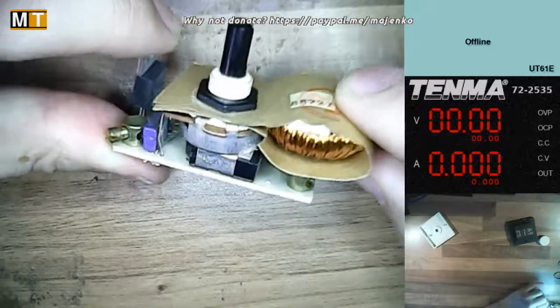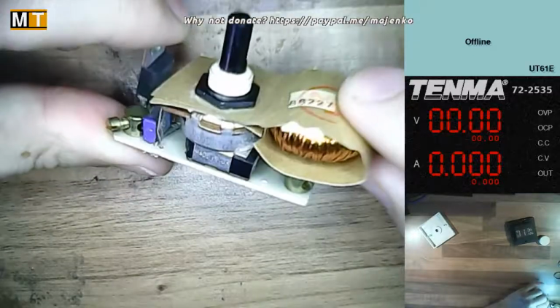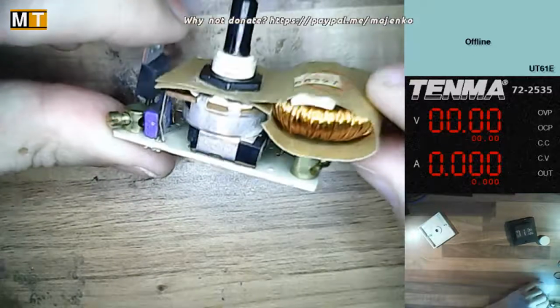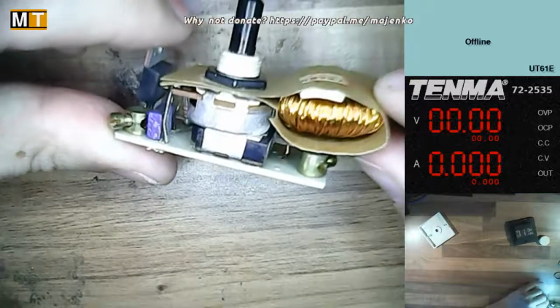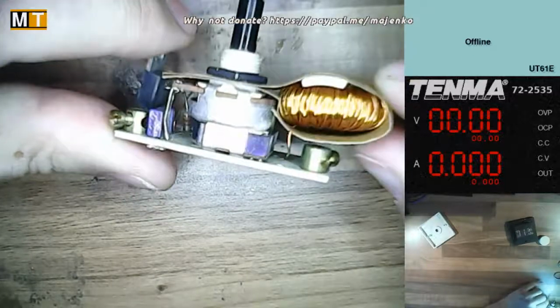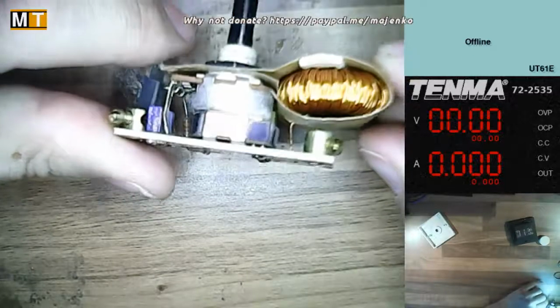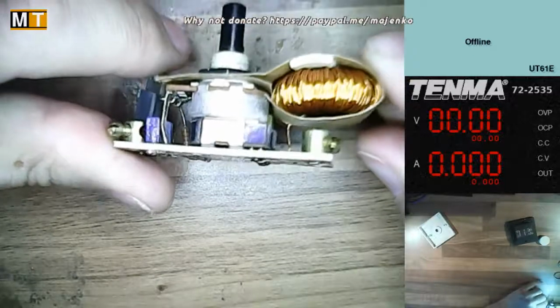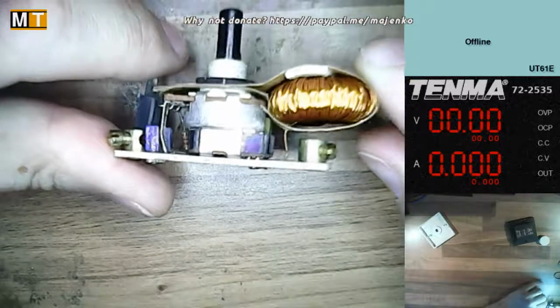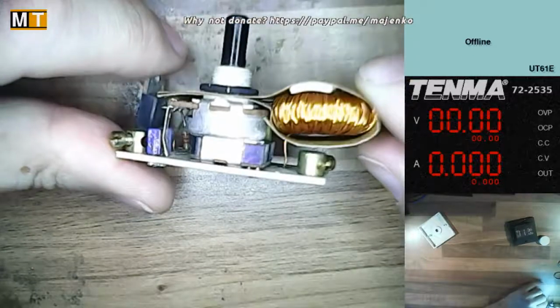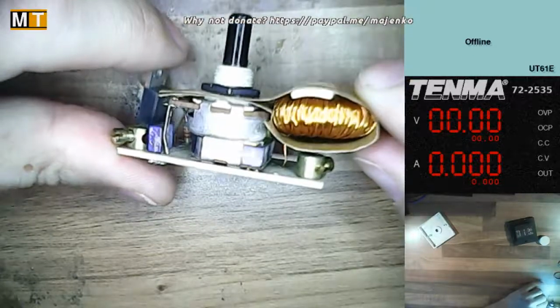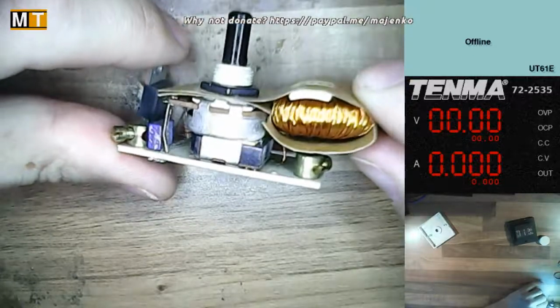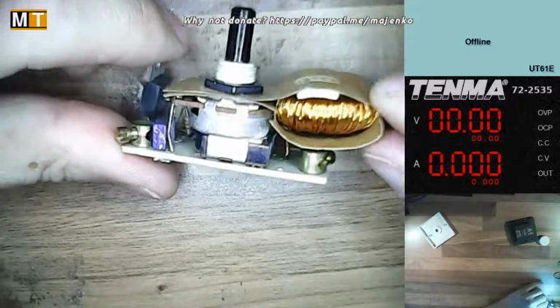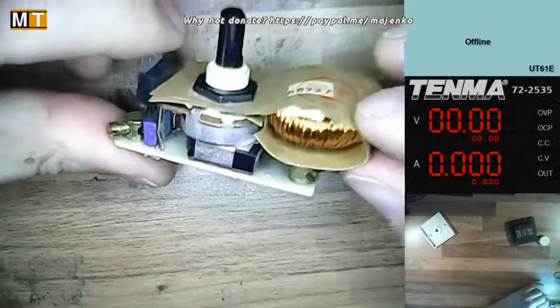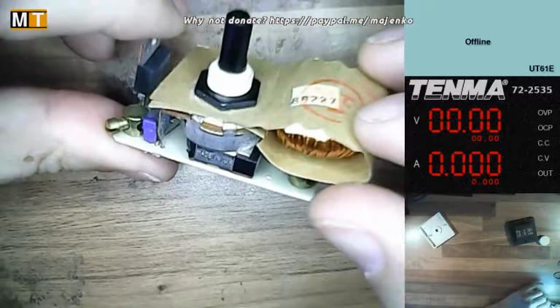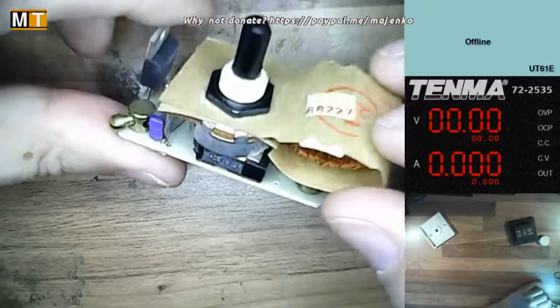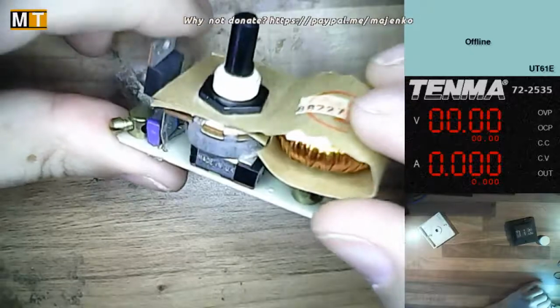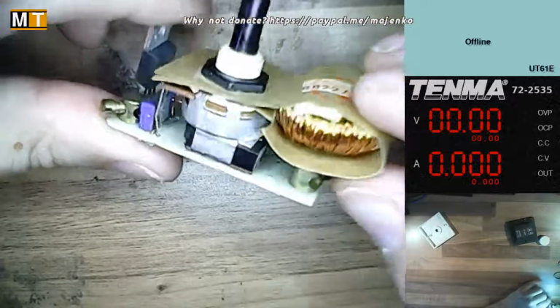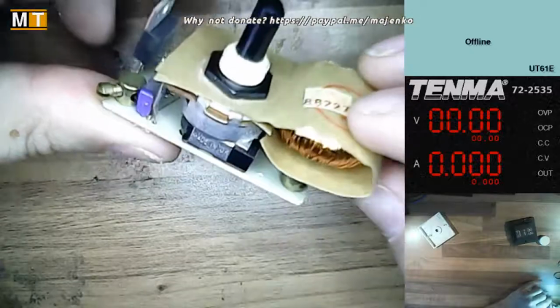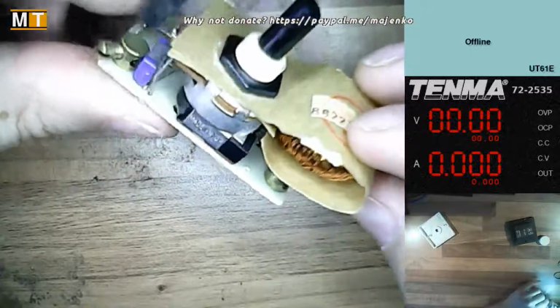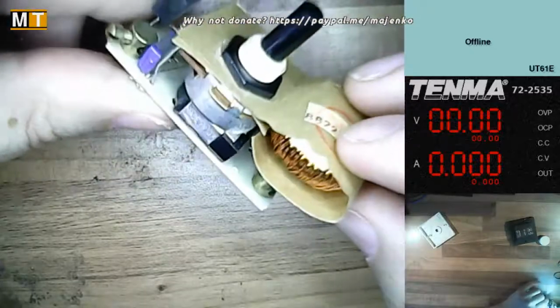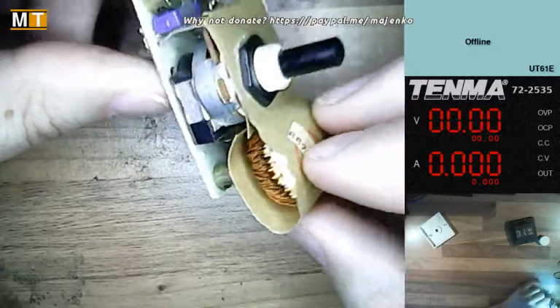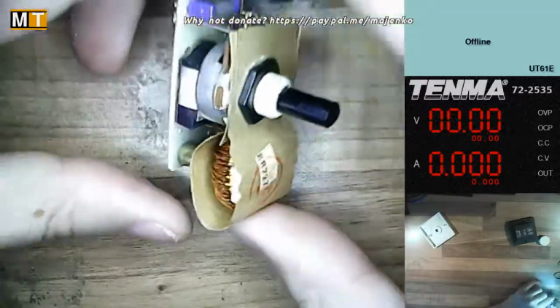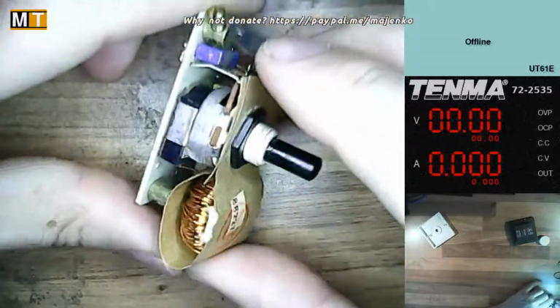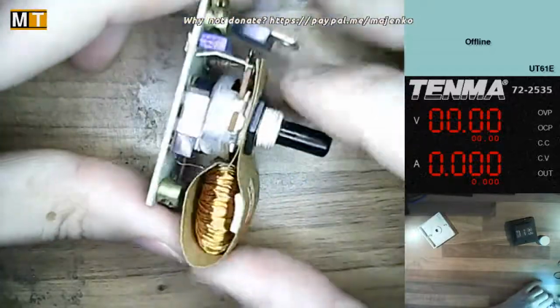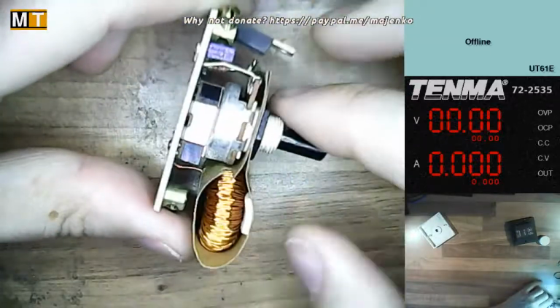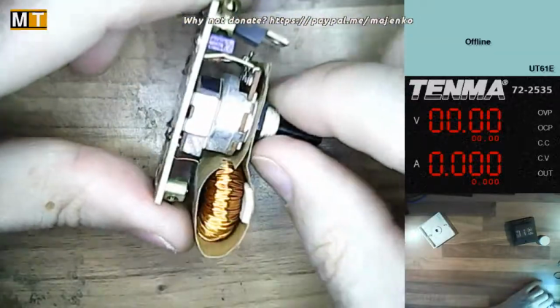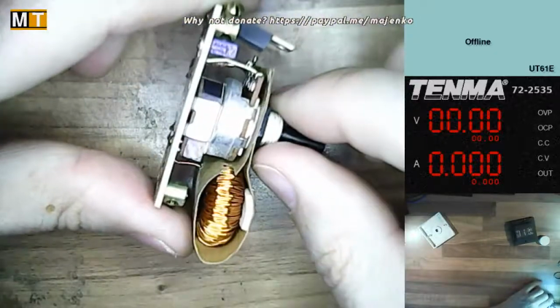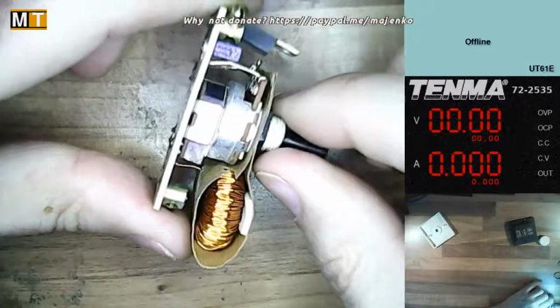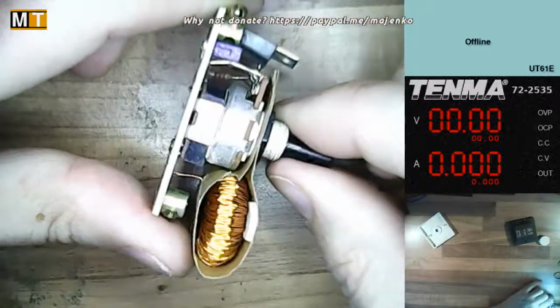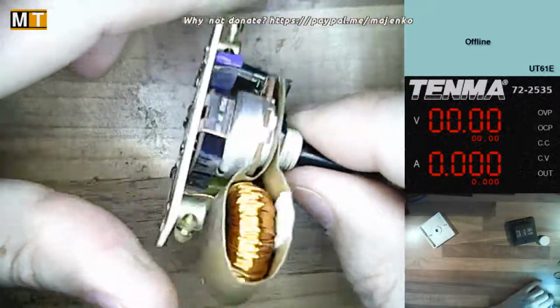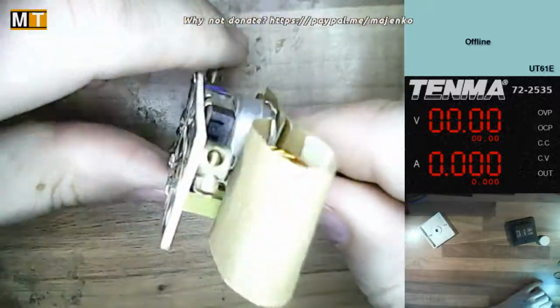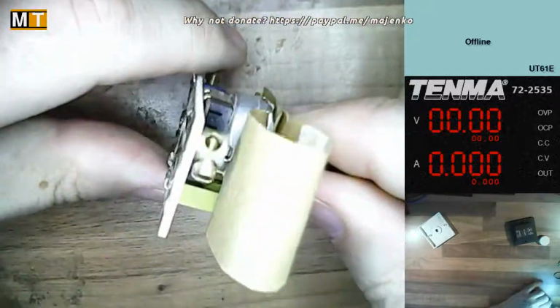We've got a huge coil held in place by a piece of cardboard. That's really, really advanced, isn't it? Cardboard. Wow. Unheard of.